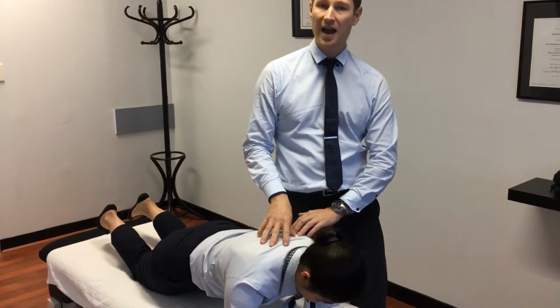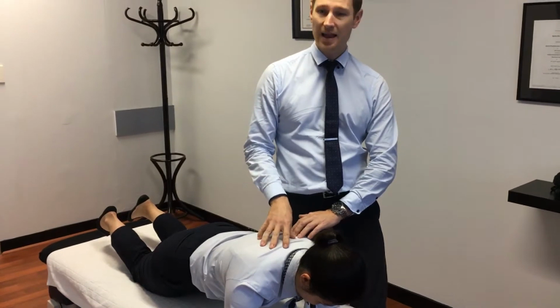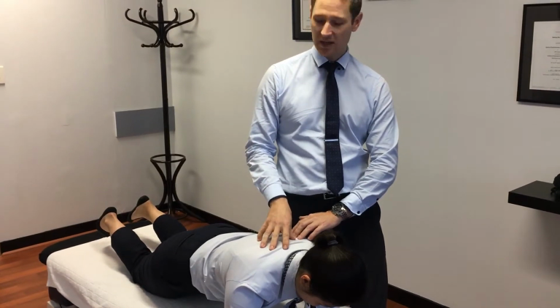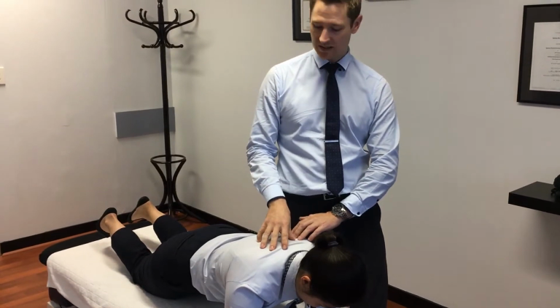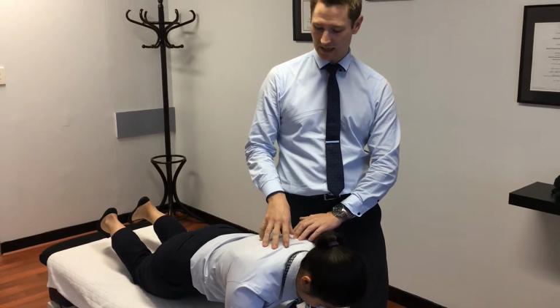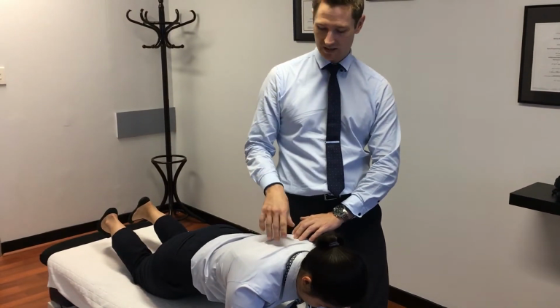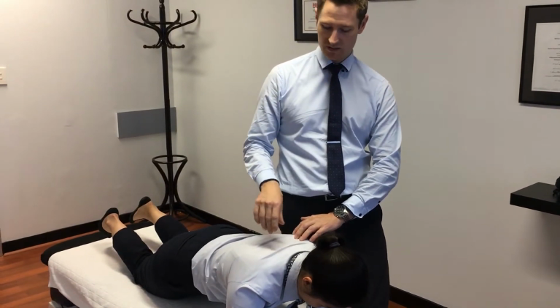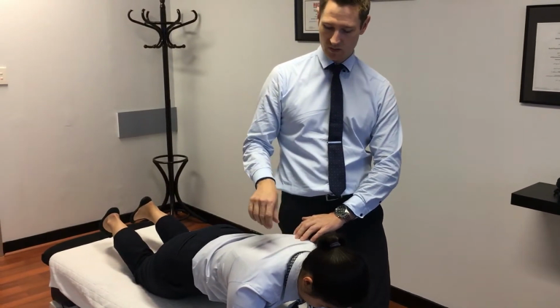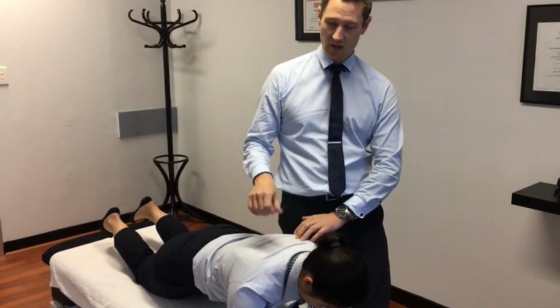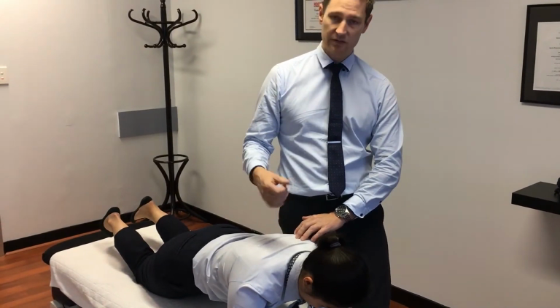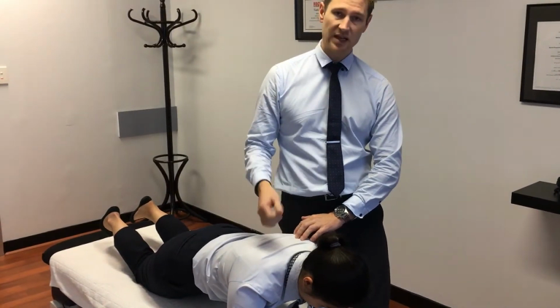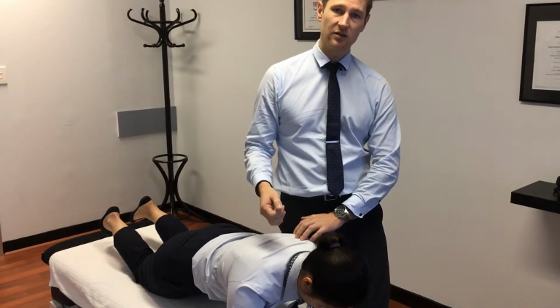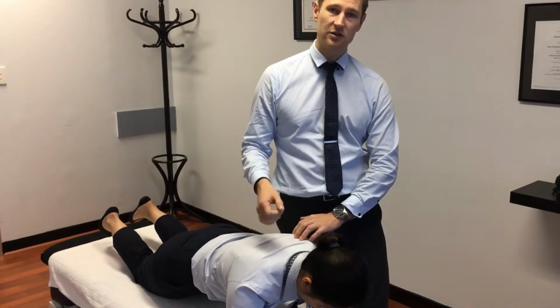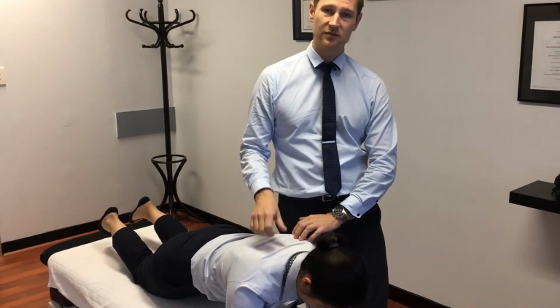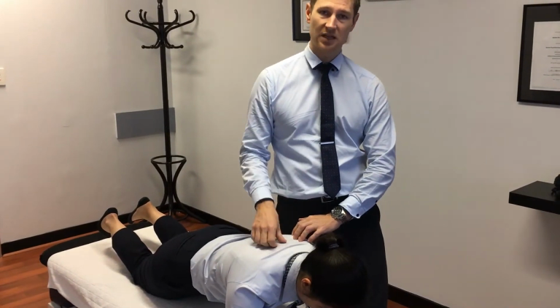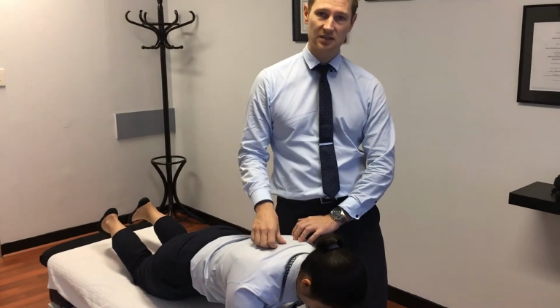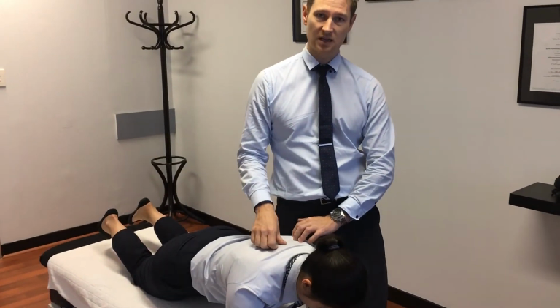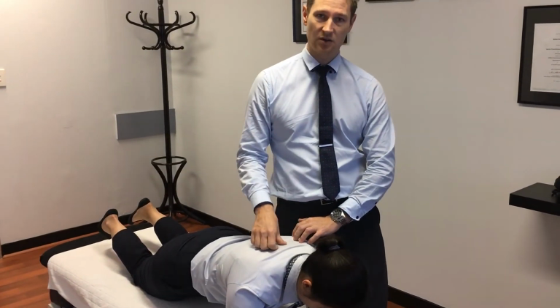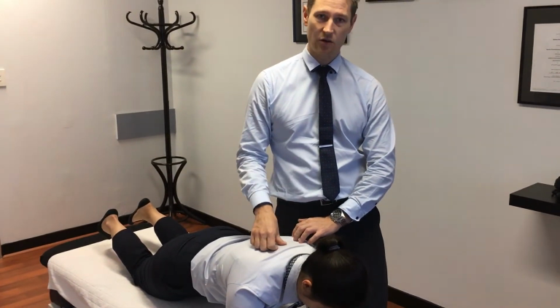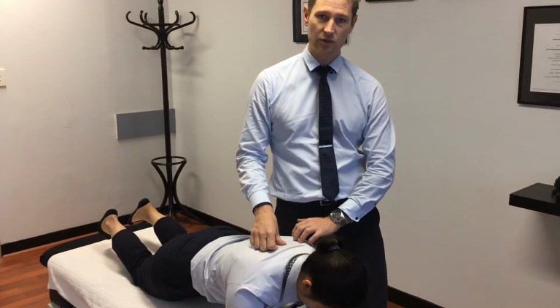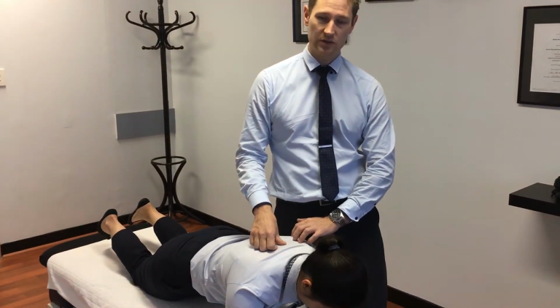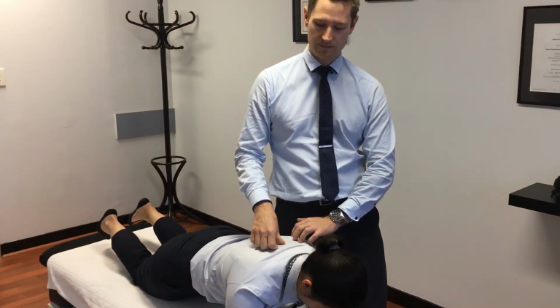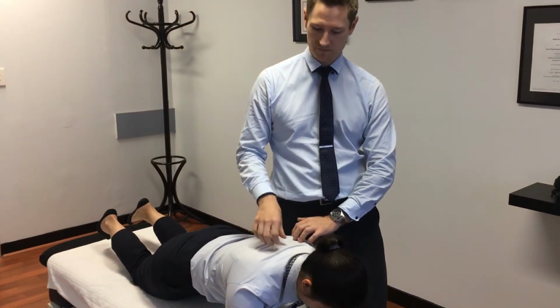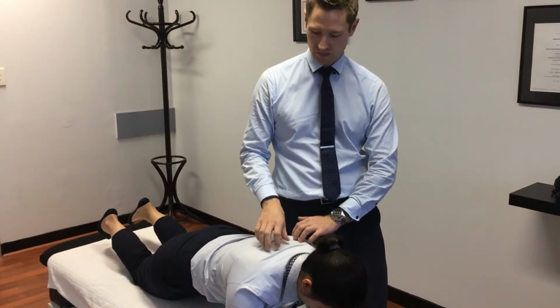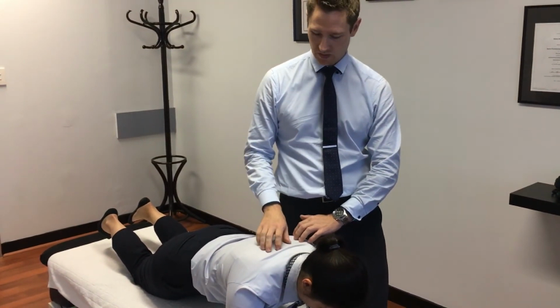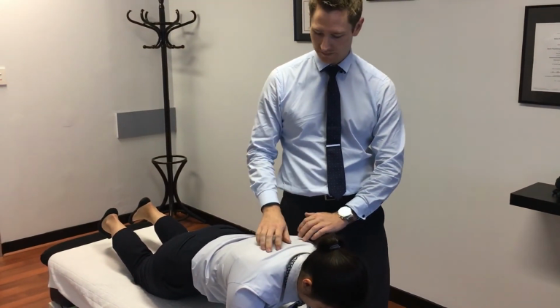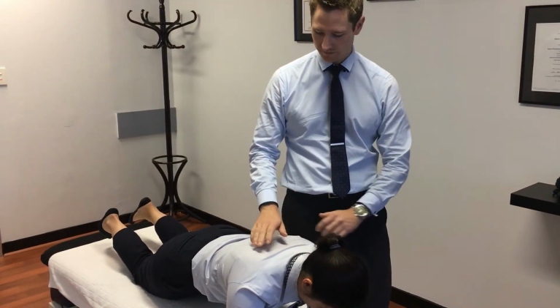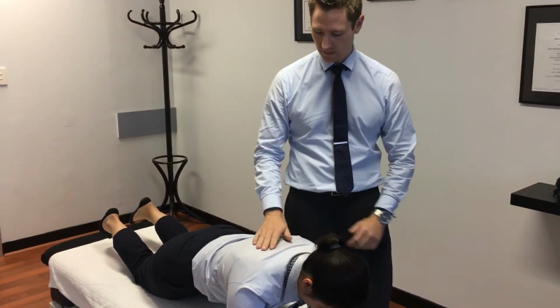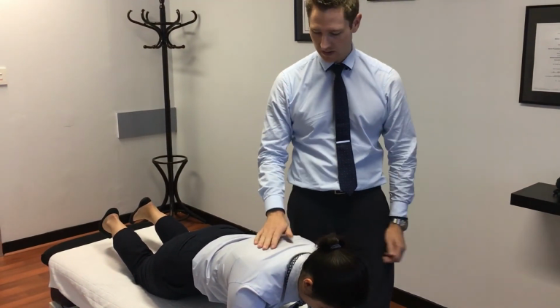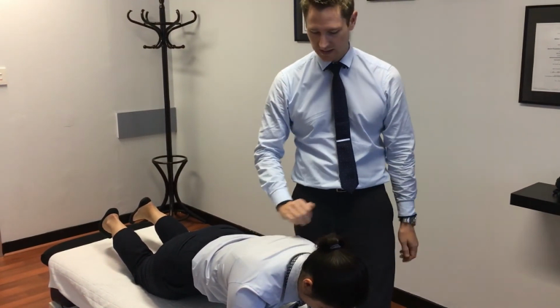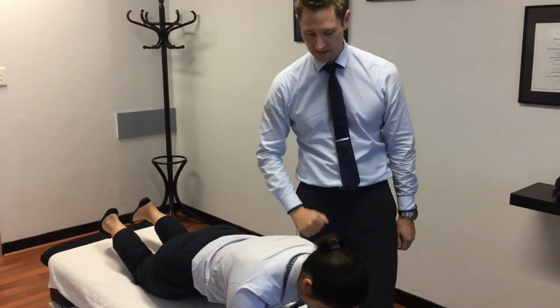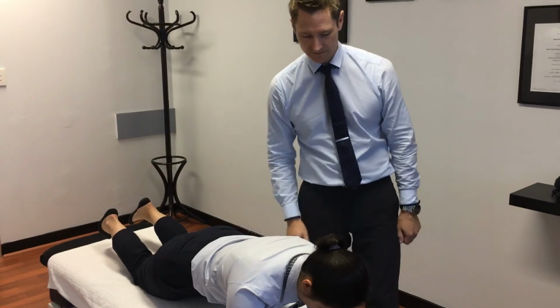We're aiming to get to ten lots of ten-second holds.